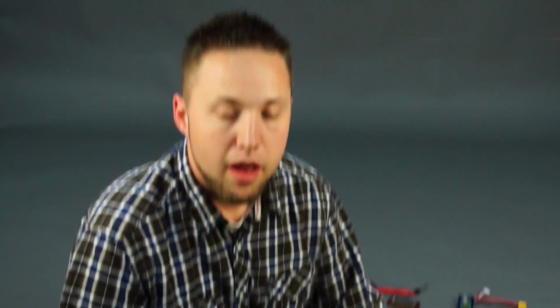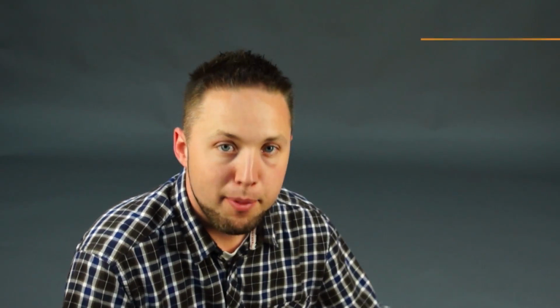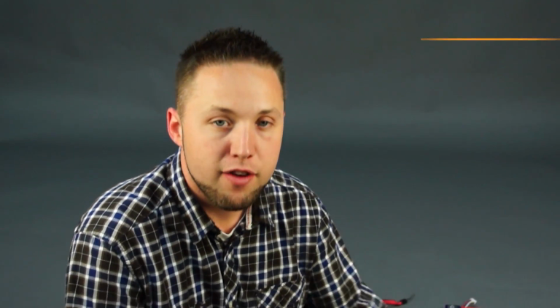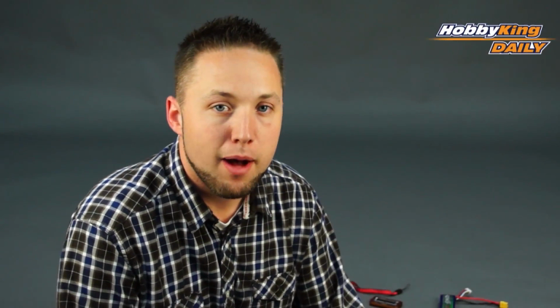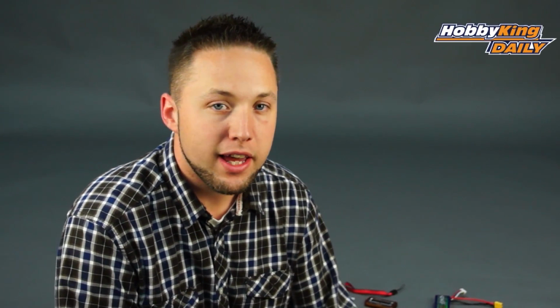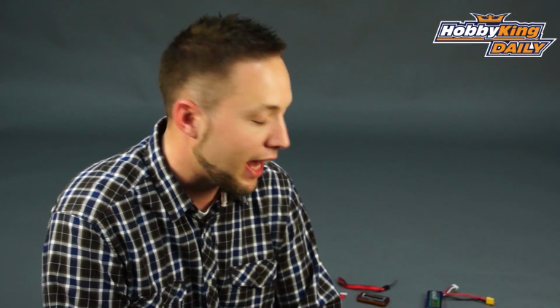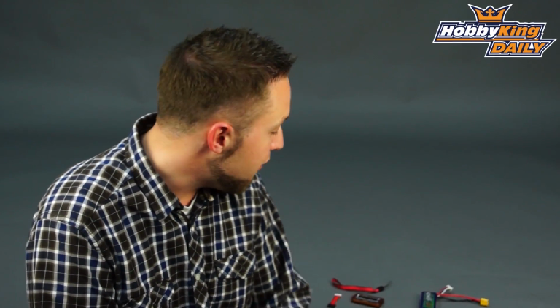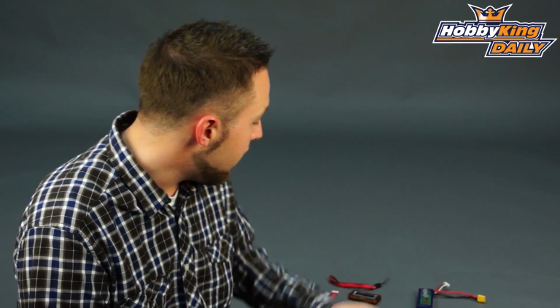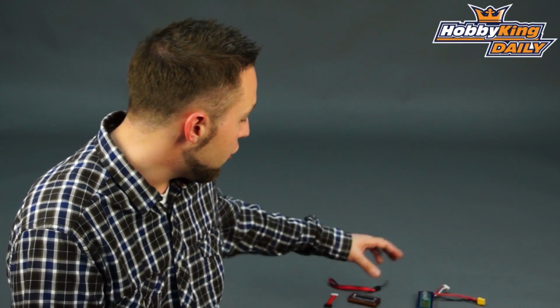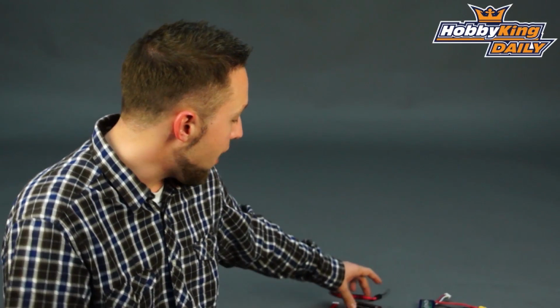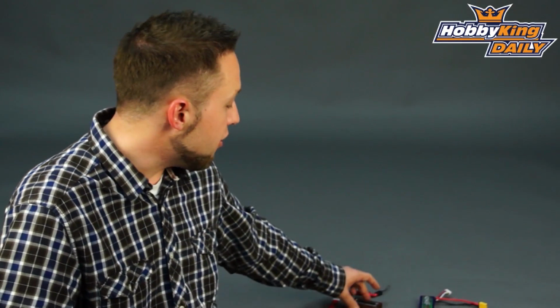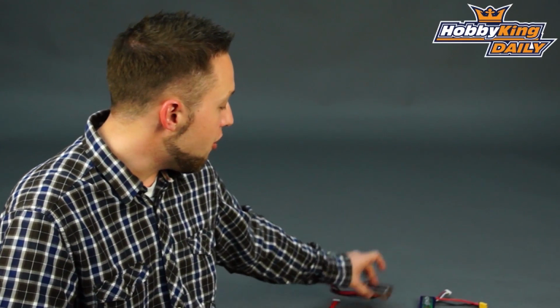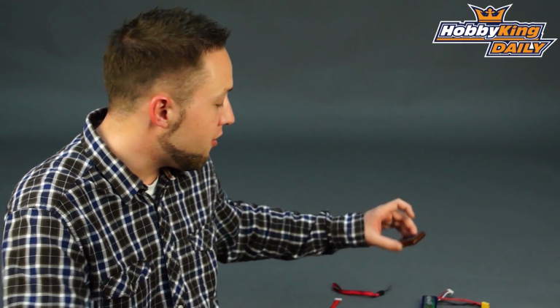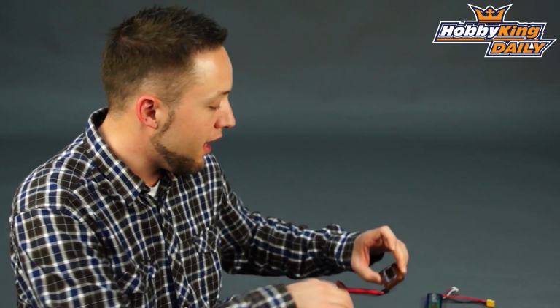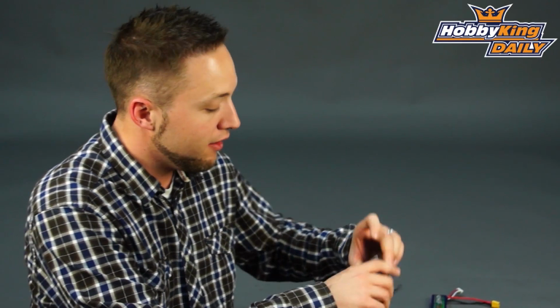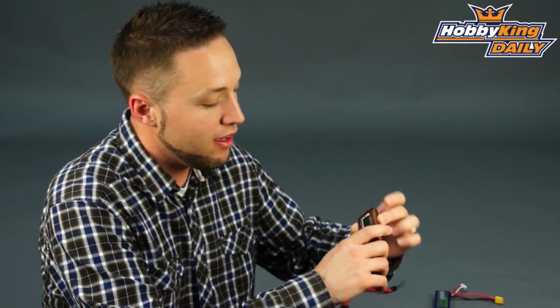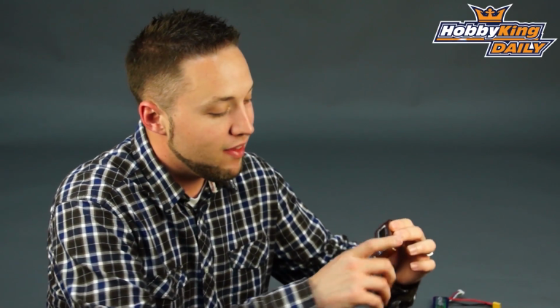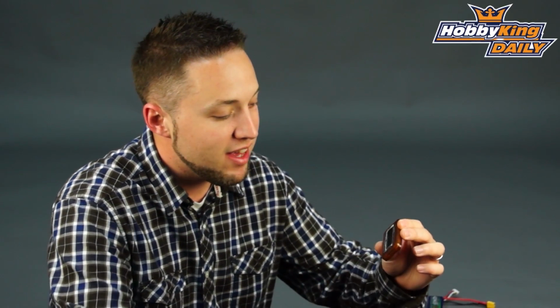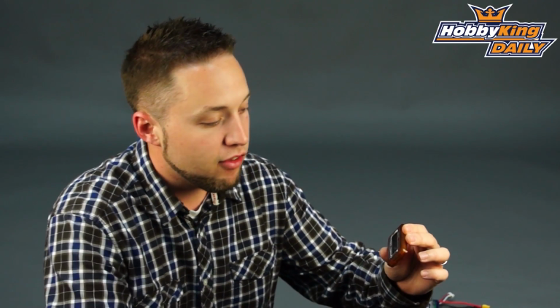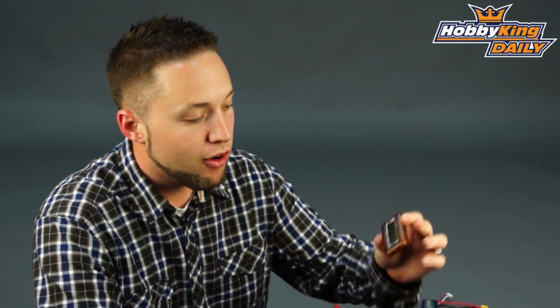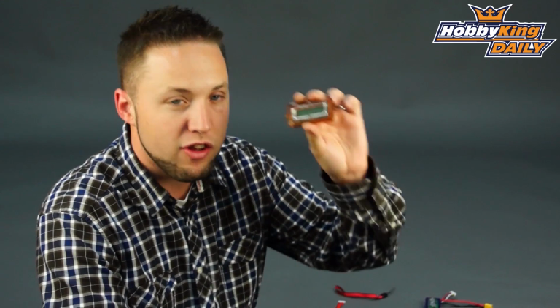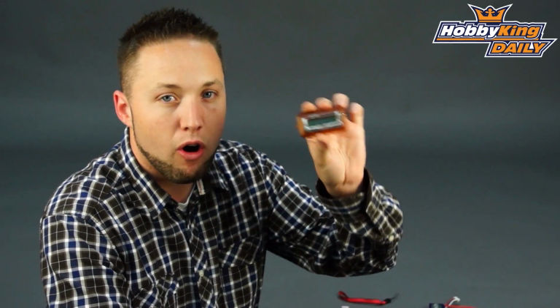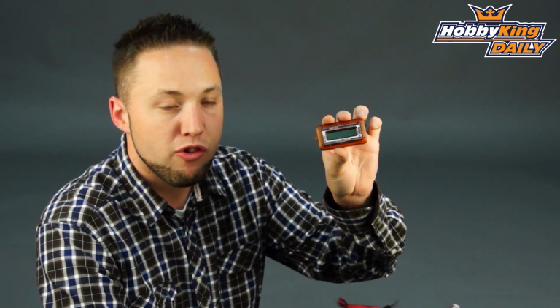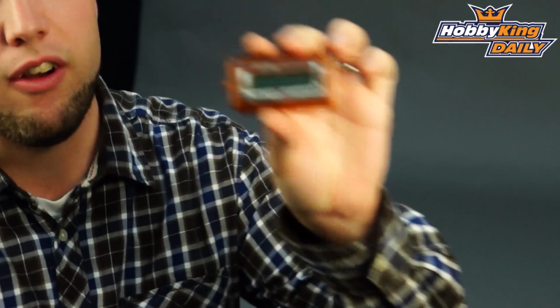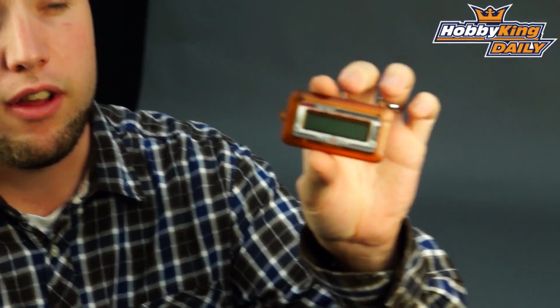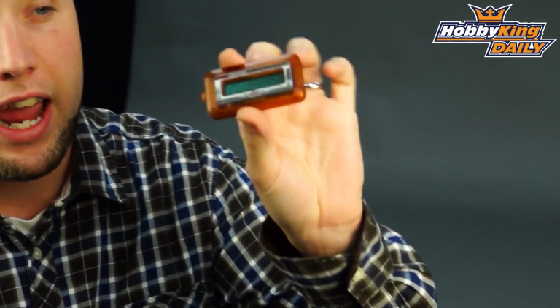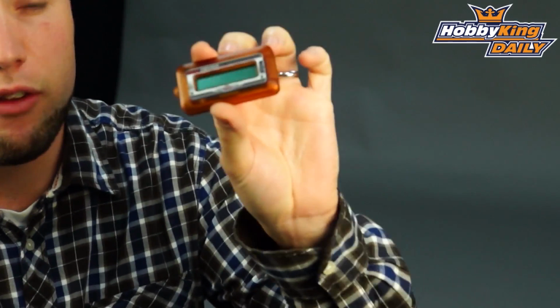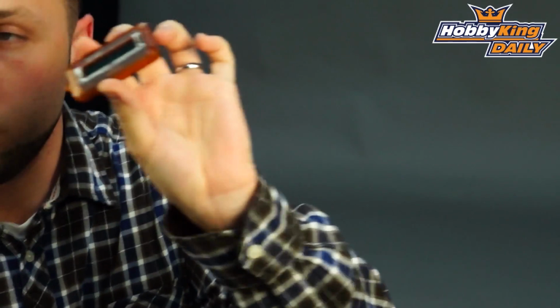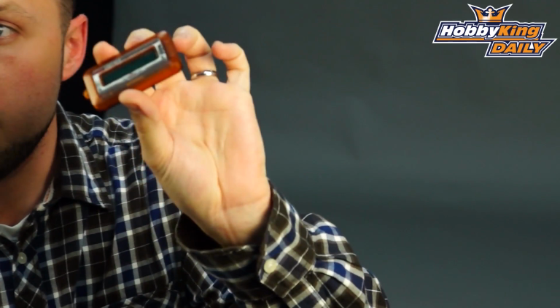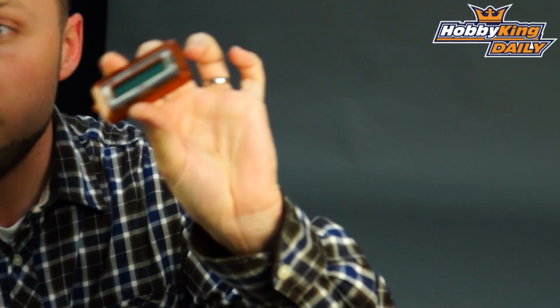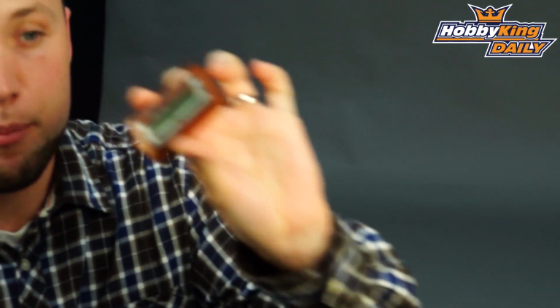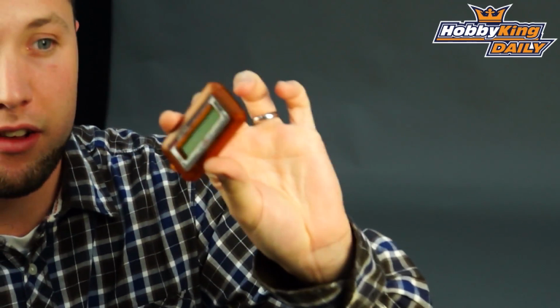Hey, Byron here from Hobby King. I have another new product to show you today. This is the Turnigy Auto Checker — a handy little tool to keep in your flight box.